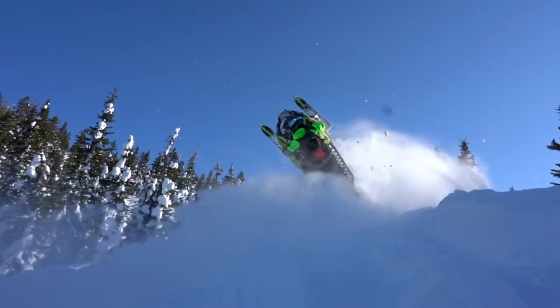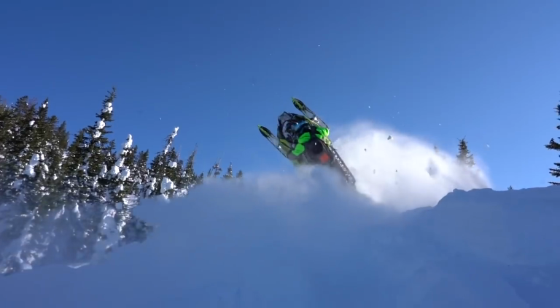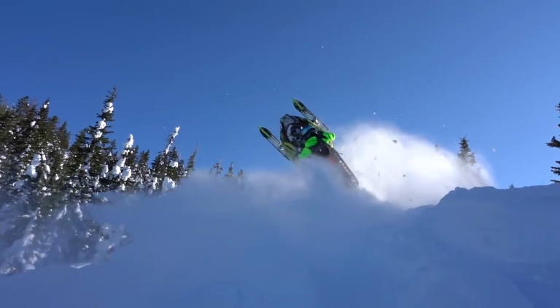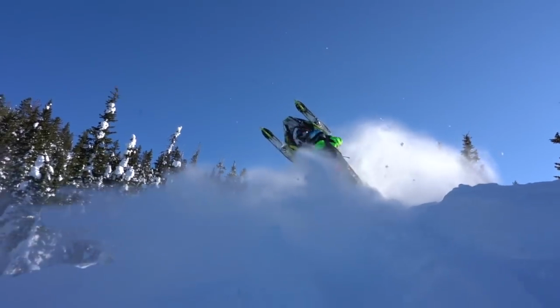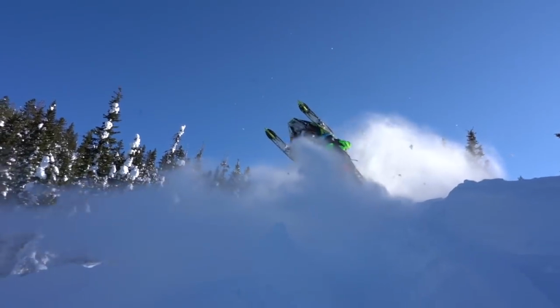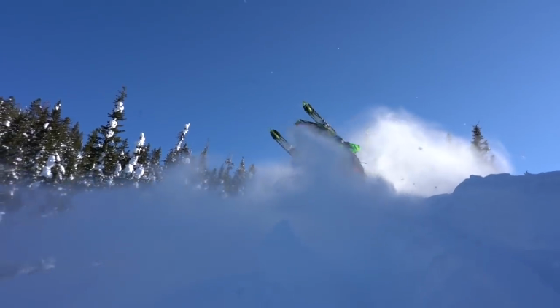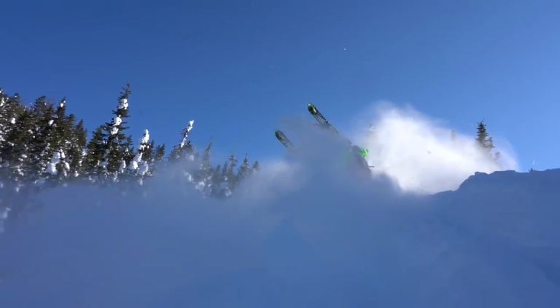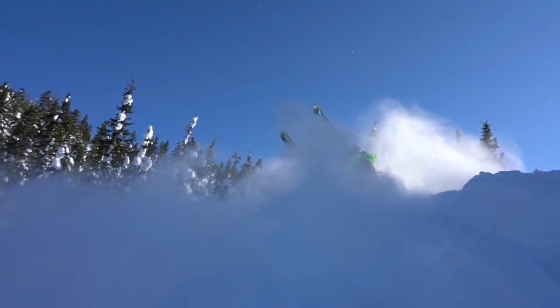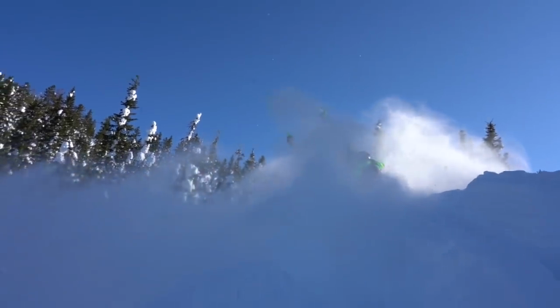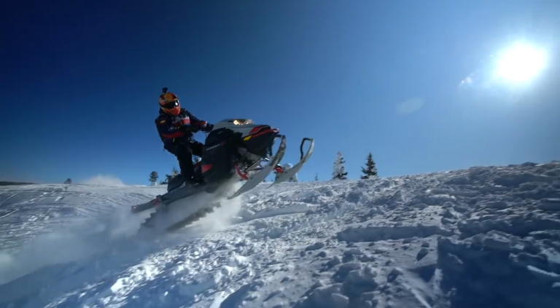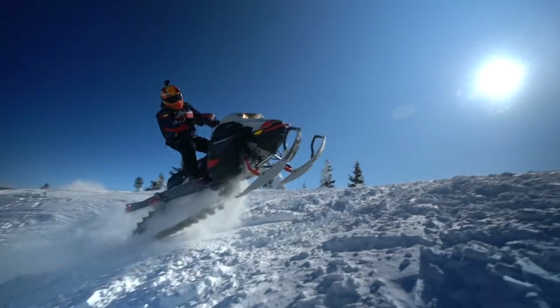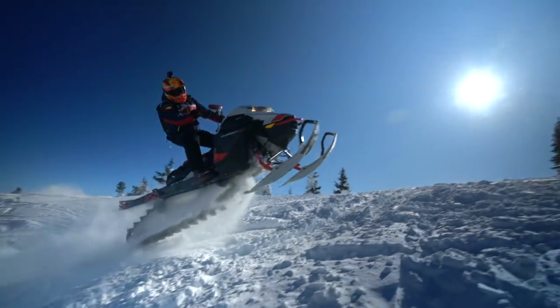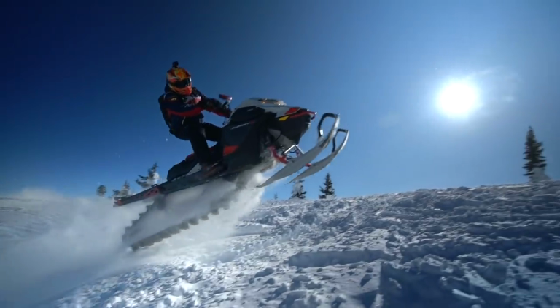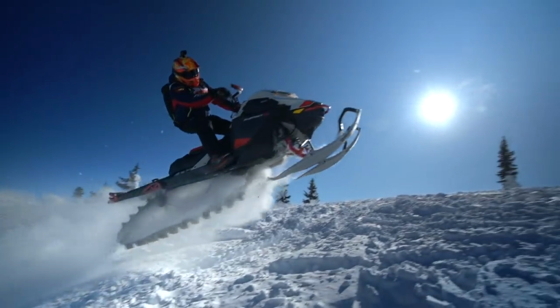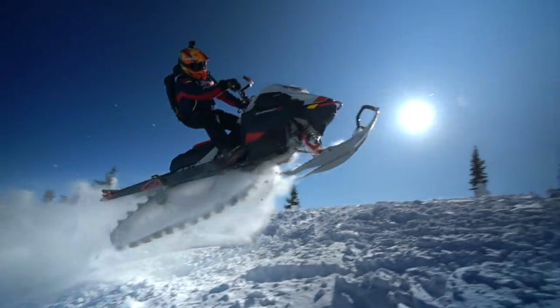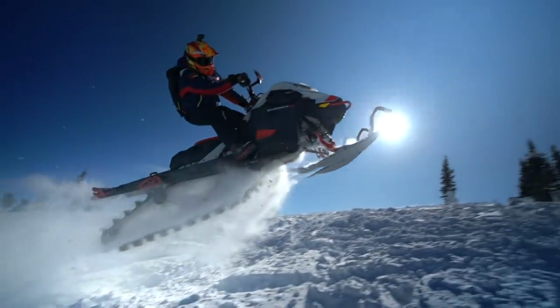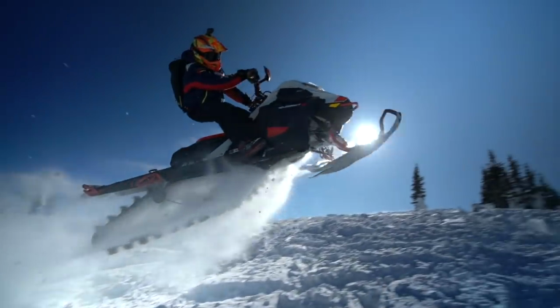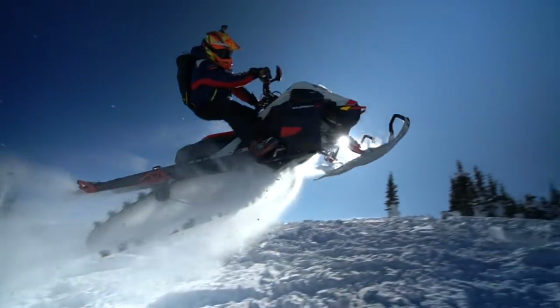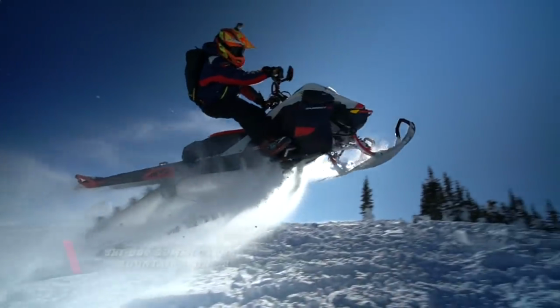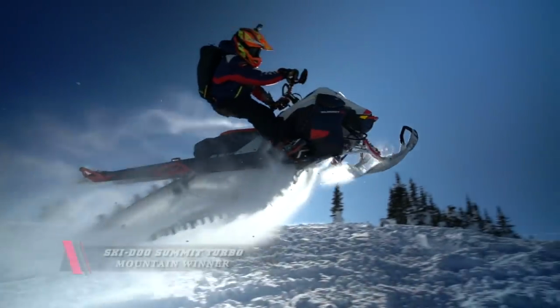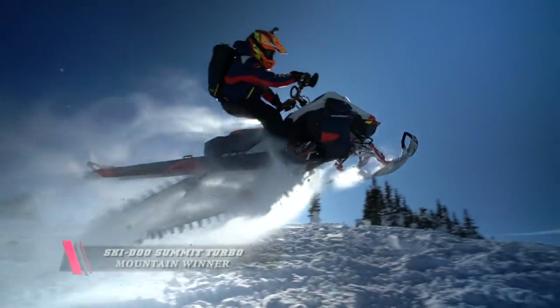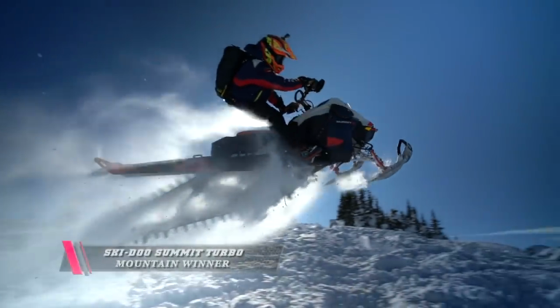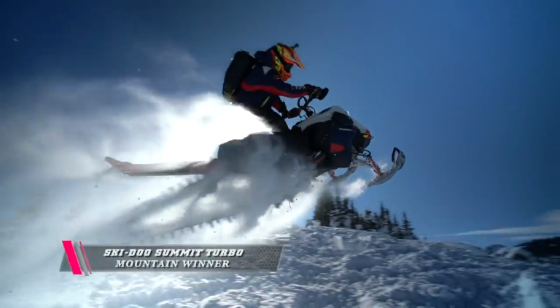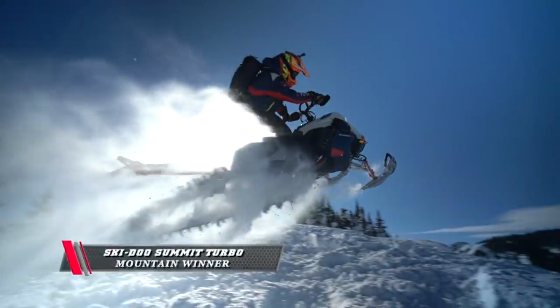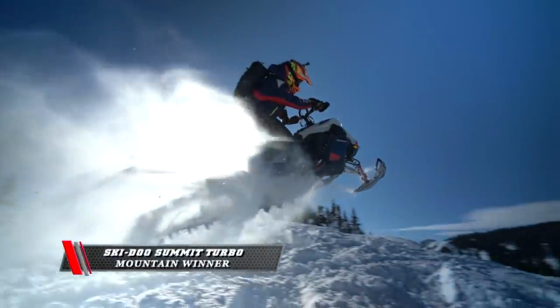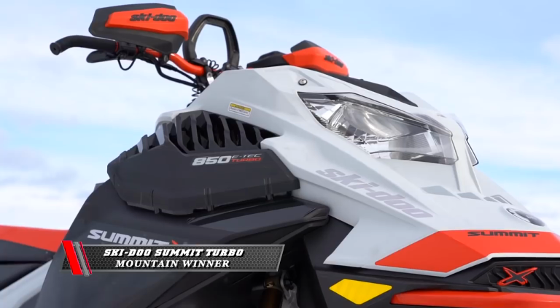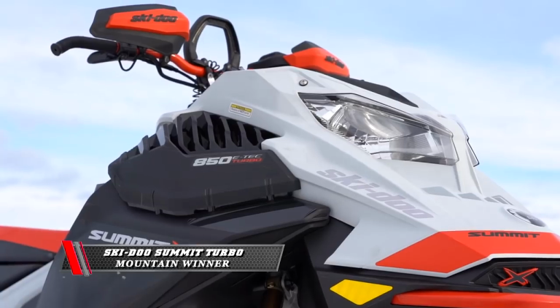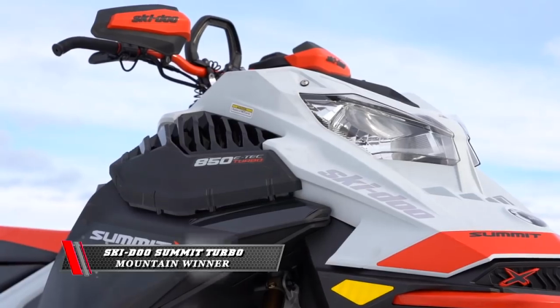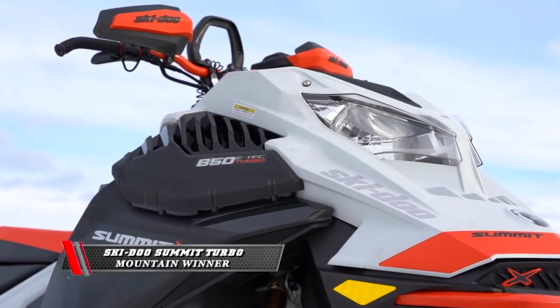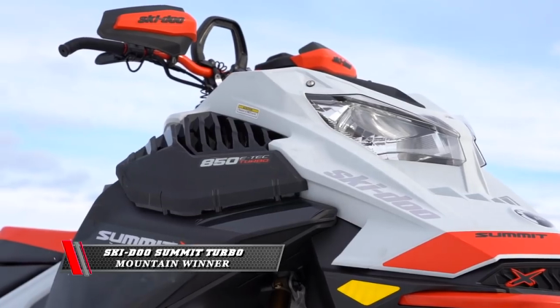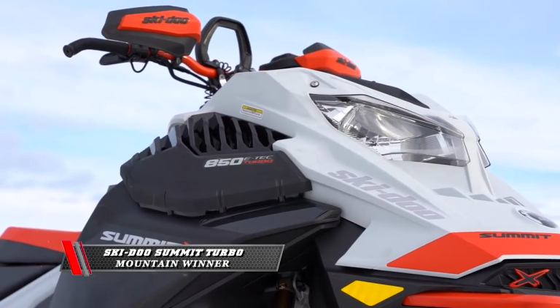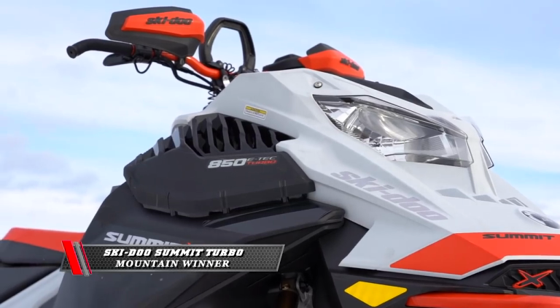A great group of mountain sleds, but only one winner — it's the Ski-Doo Summit Turbo.